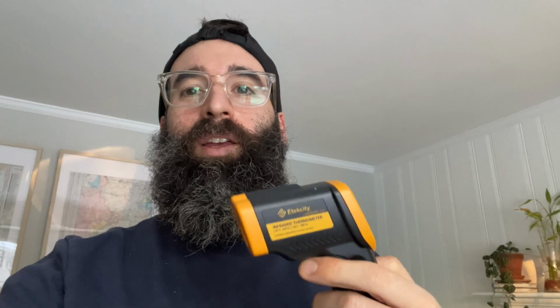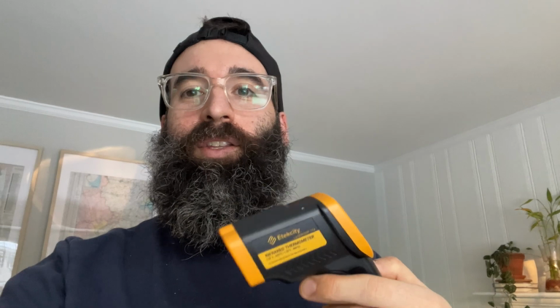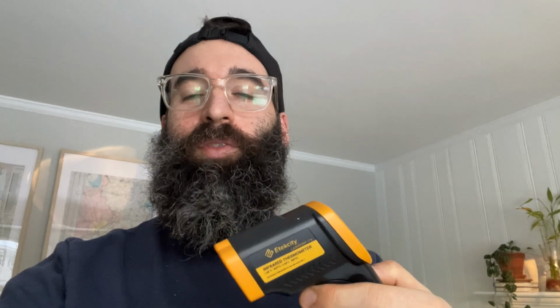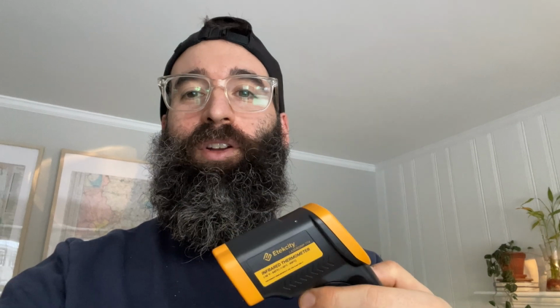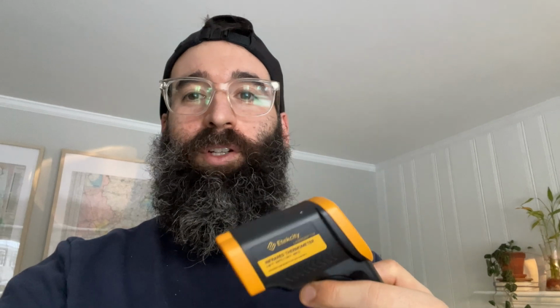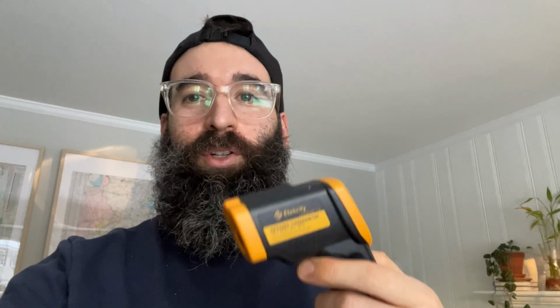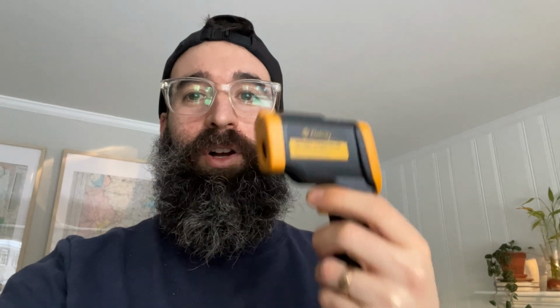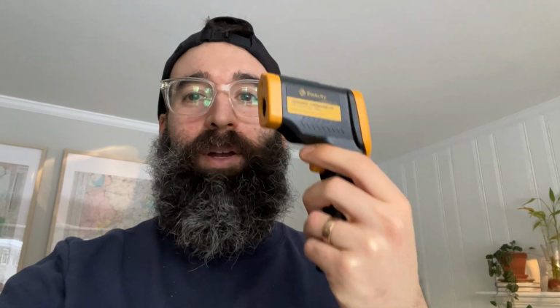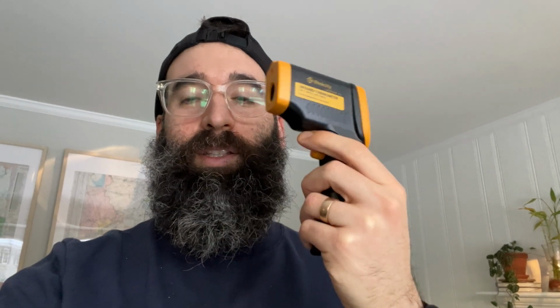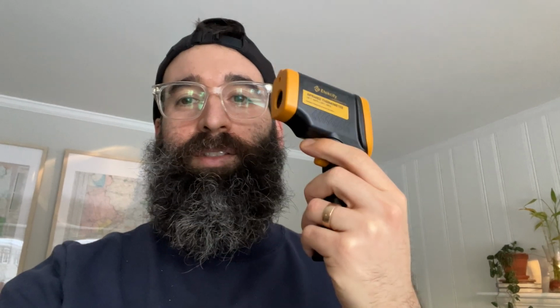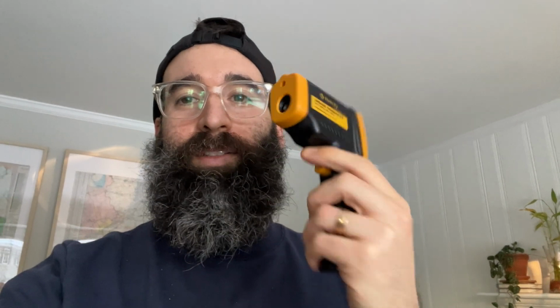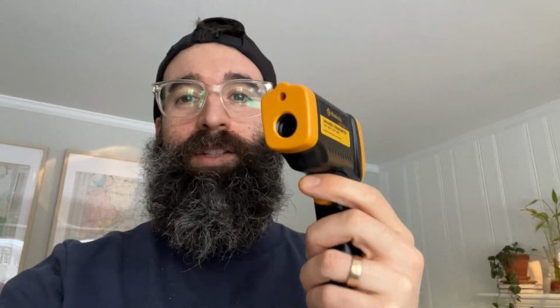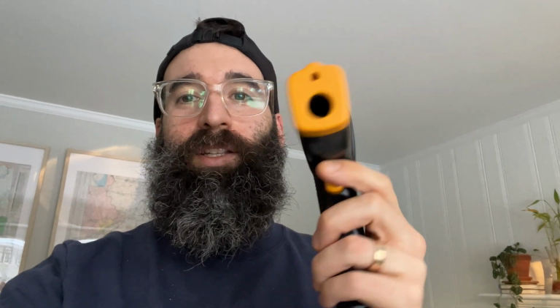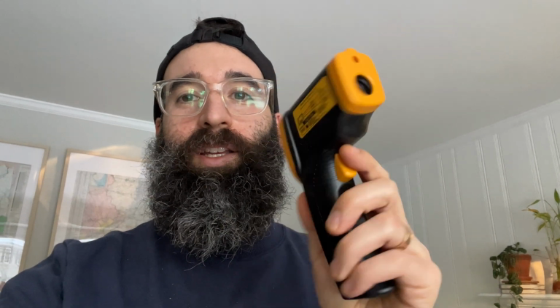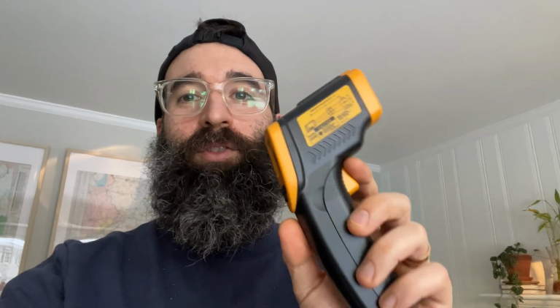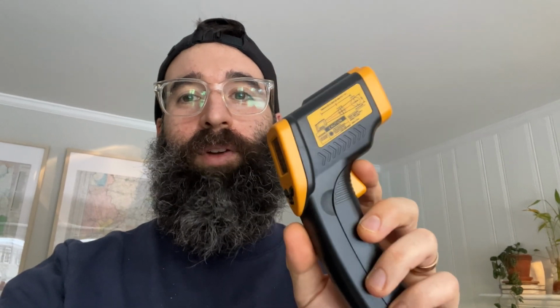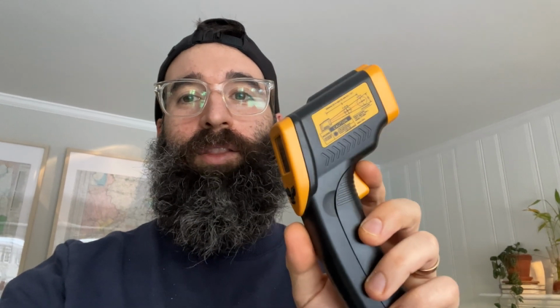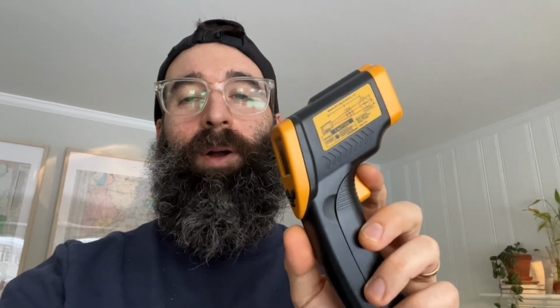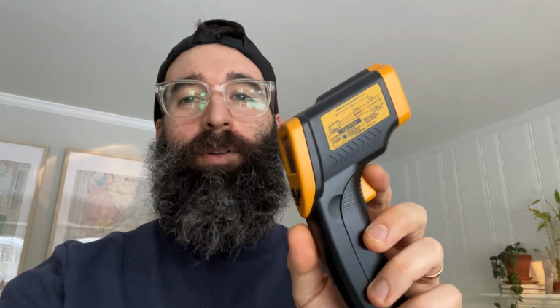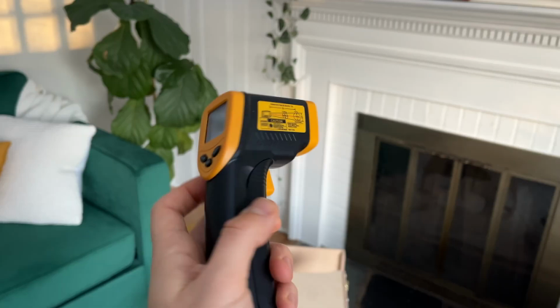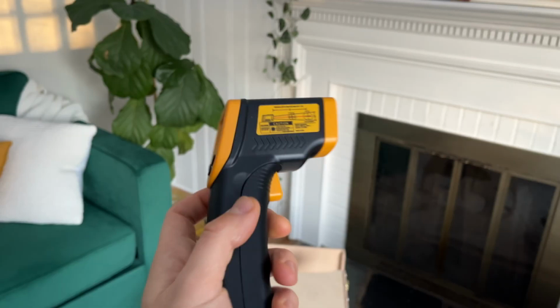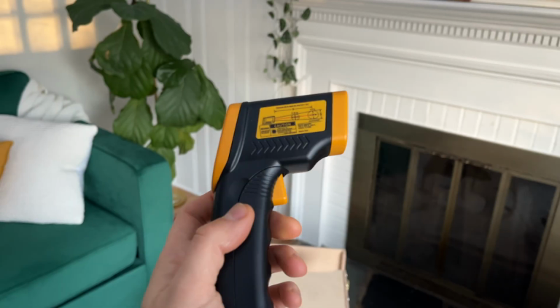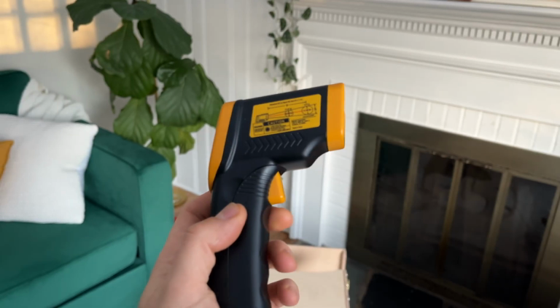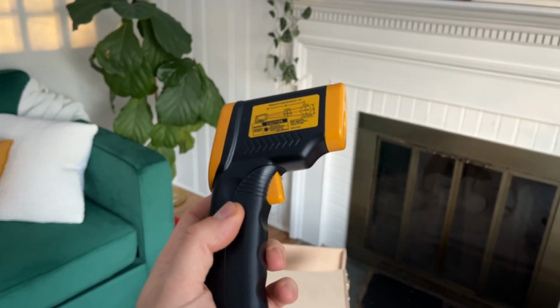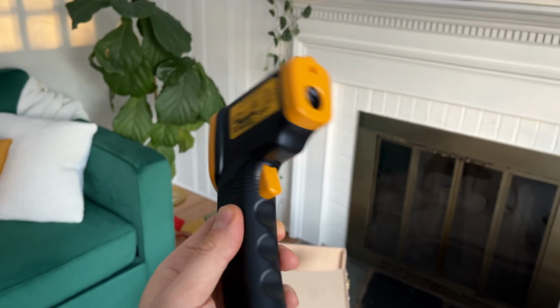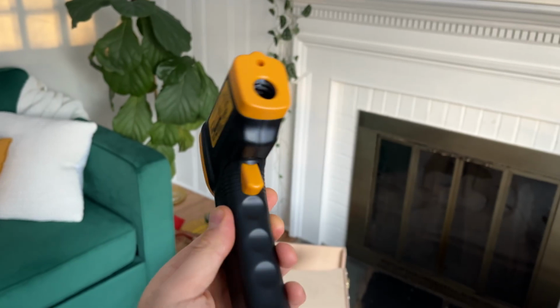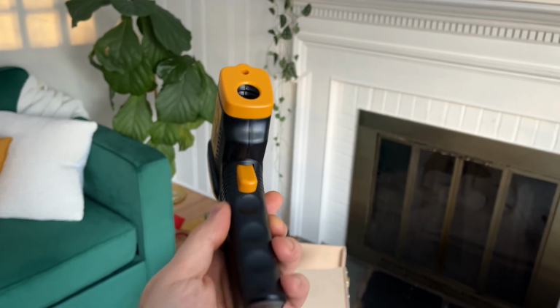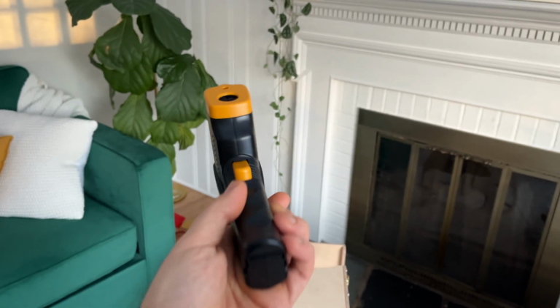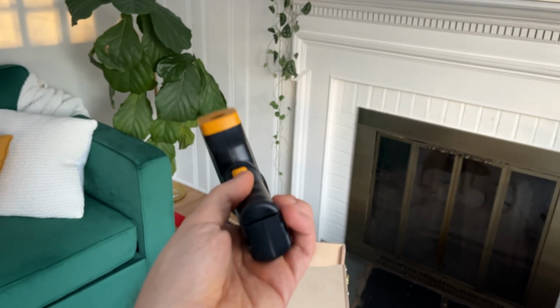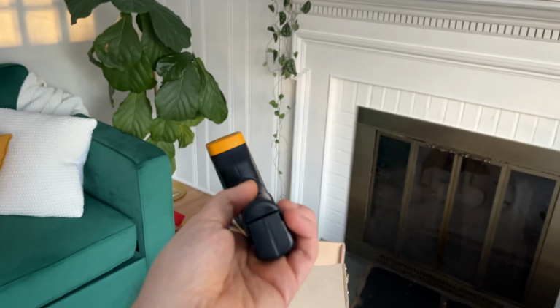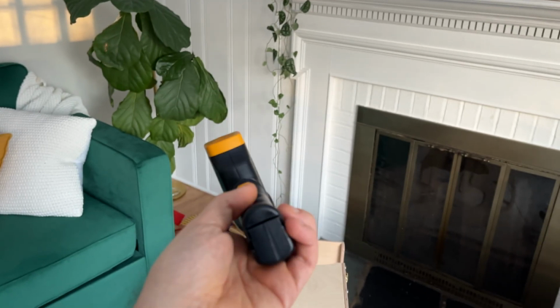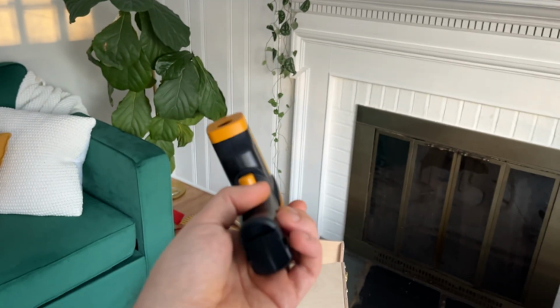In this video, I'm going to show you all about this Atexity infrared thermometer. Here it is, here's all the angles.